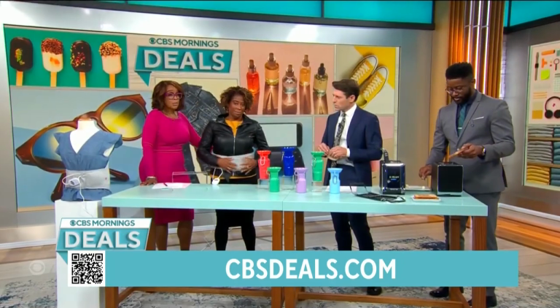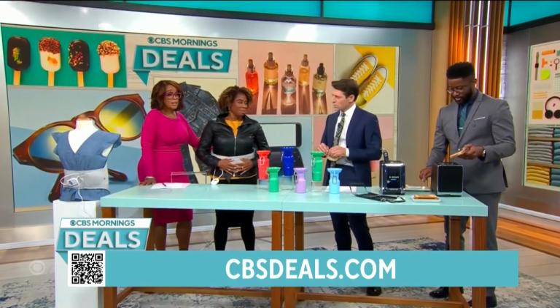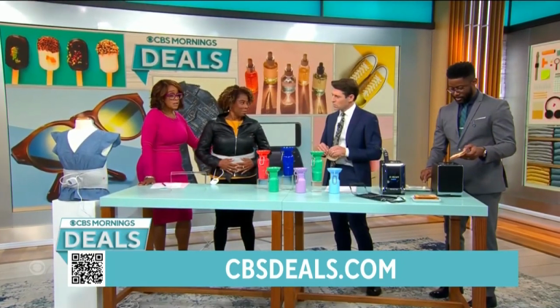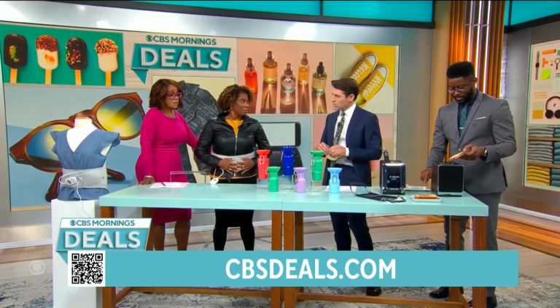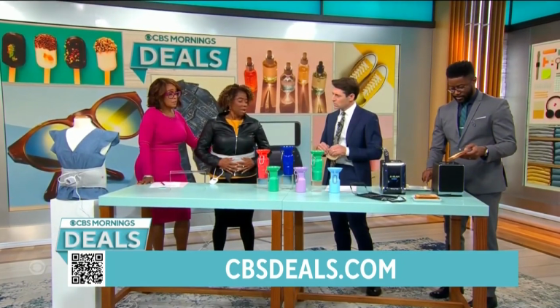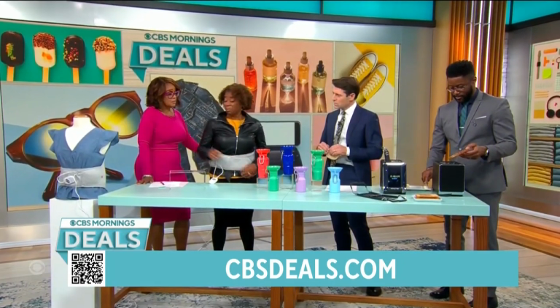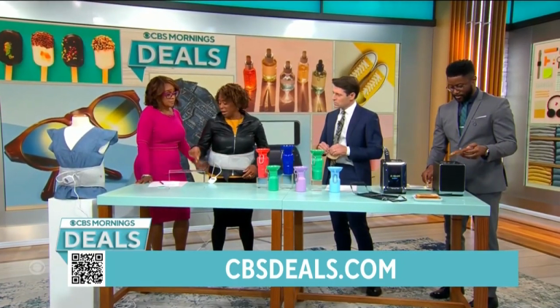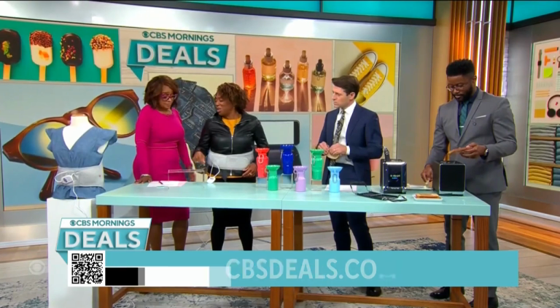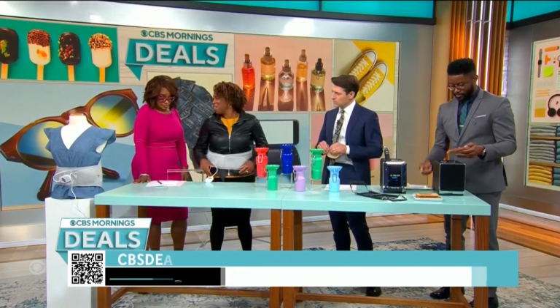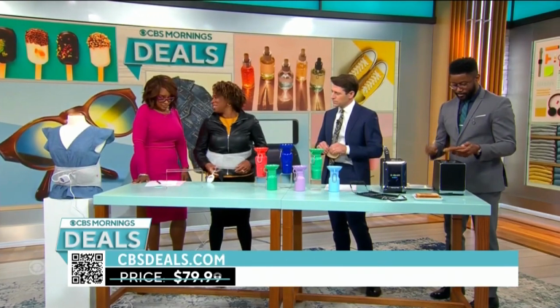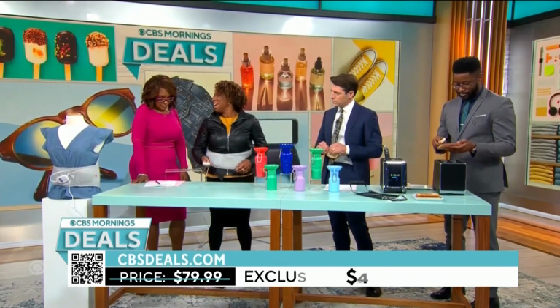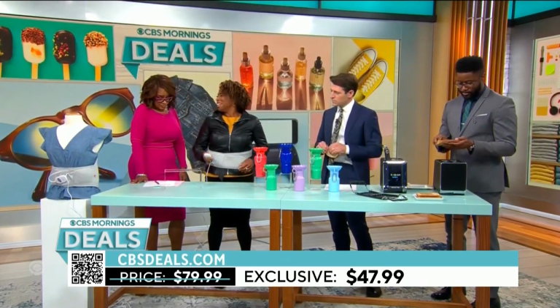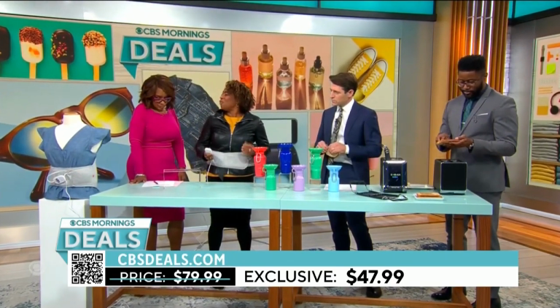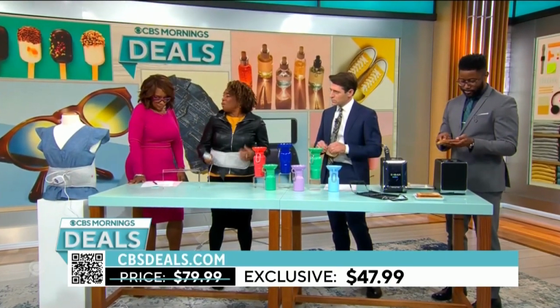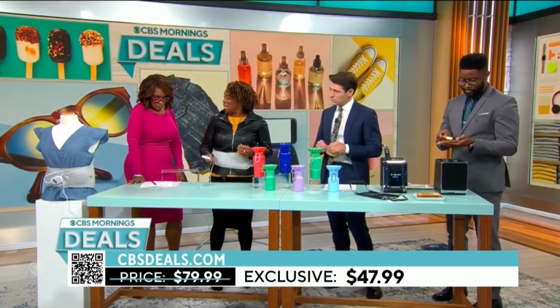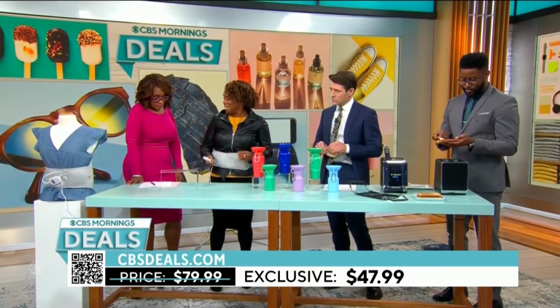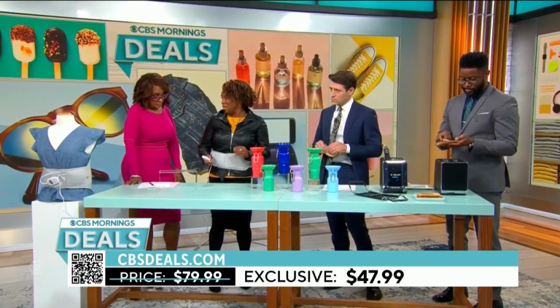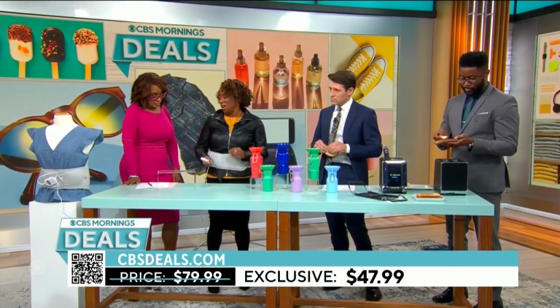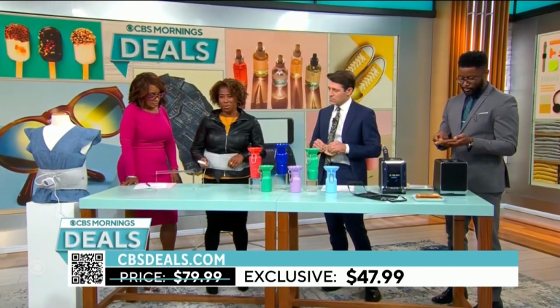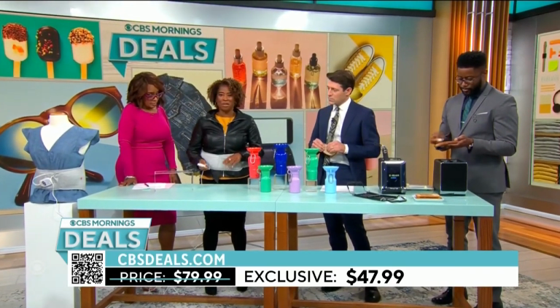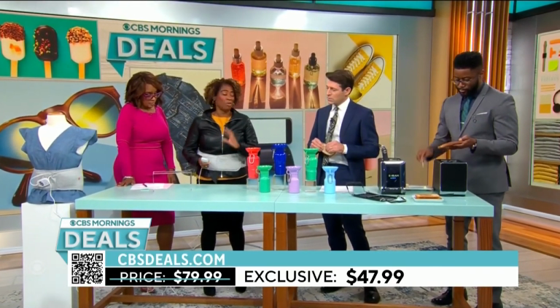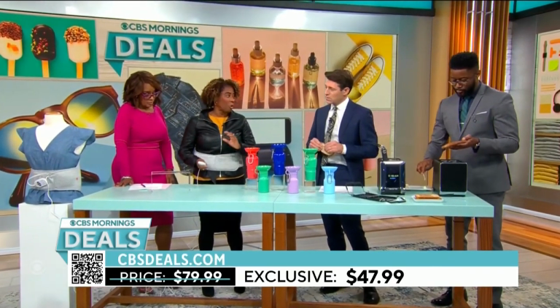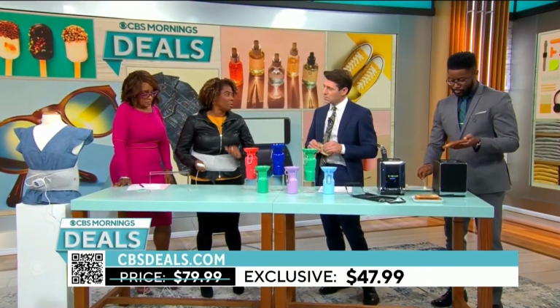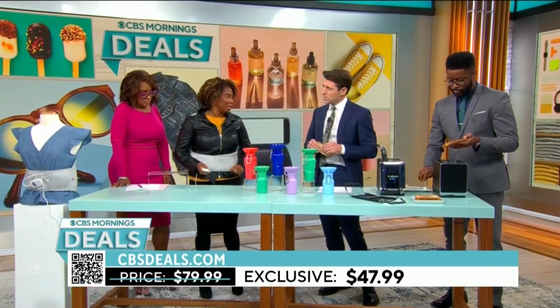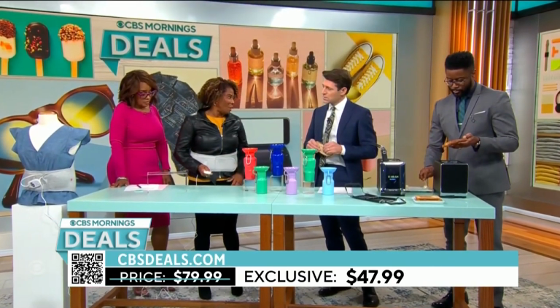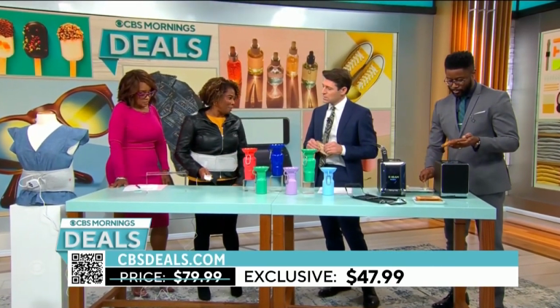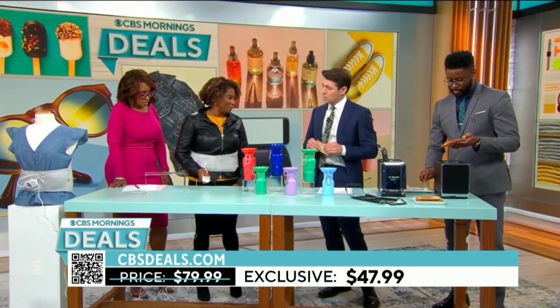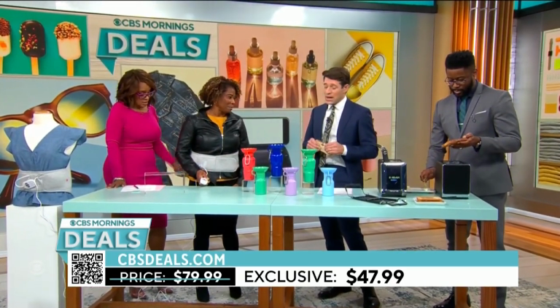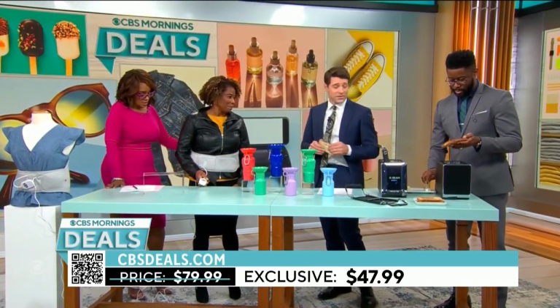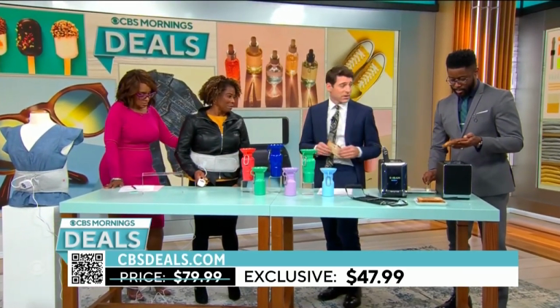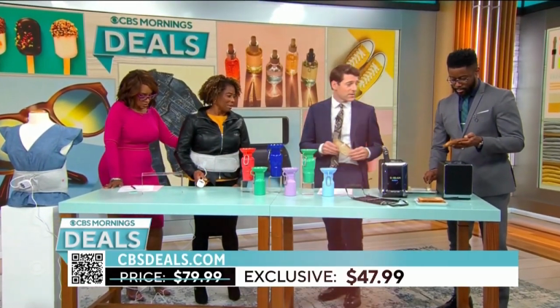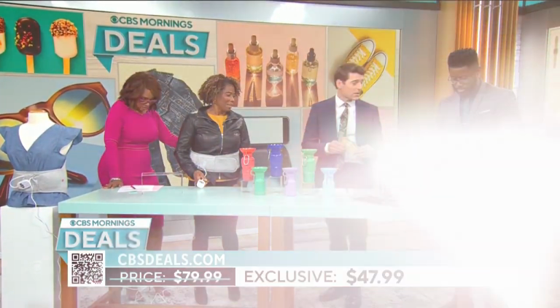What's the price? The price on this is $47. We have it for 40% off. Wow, that's a great deal.